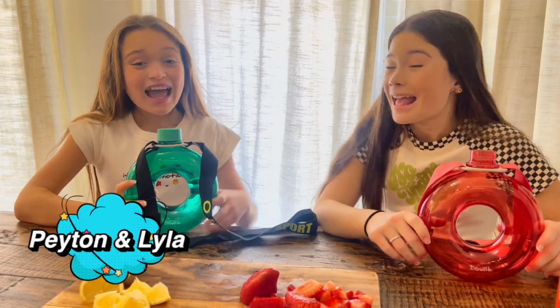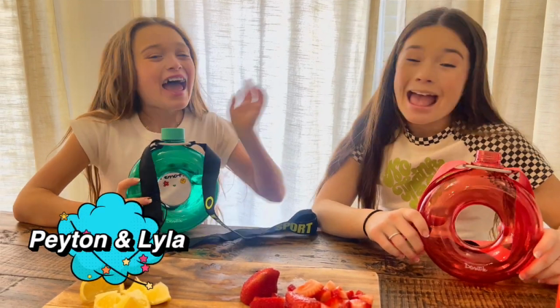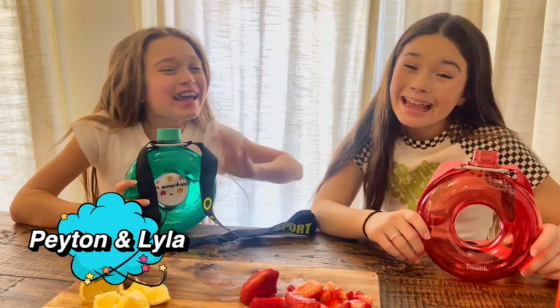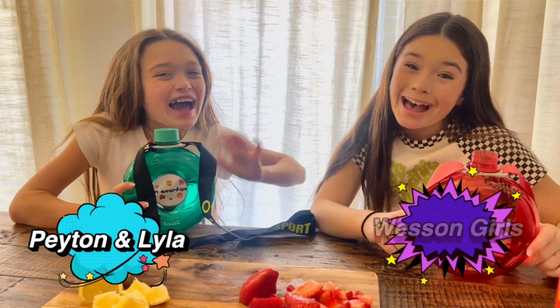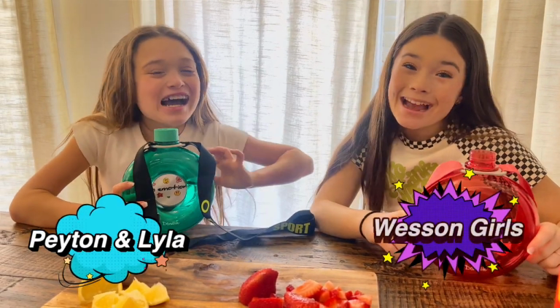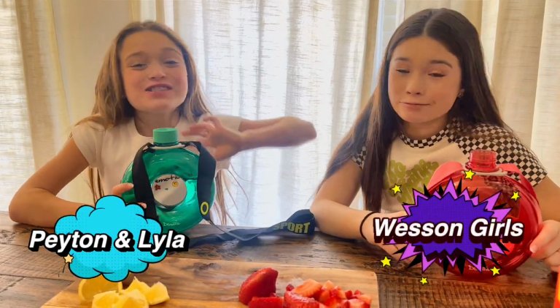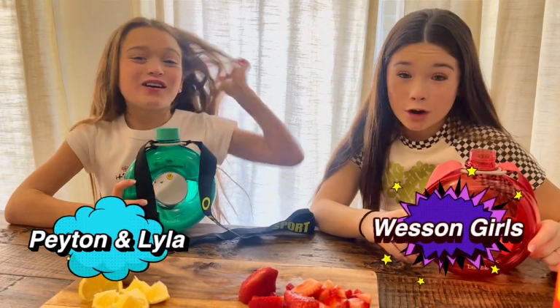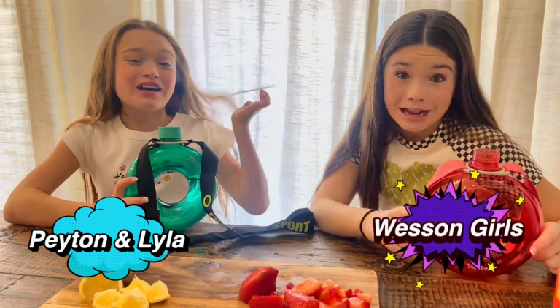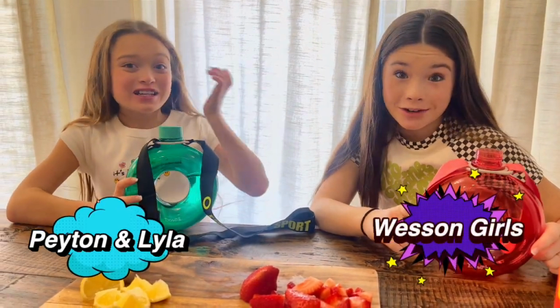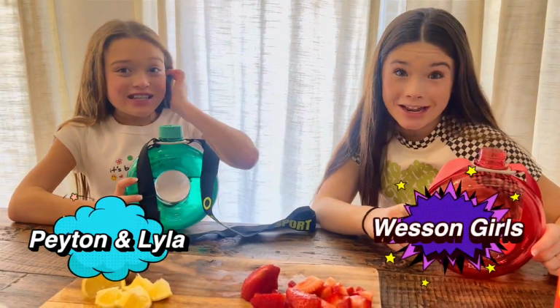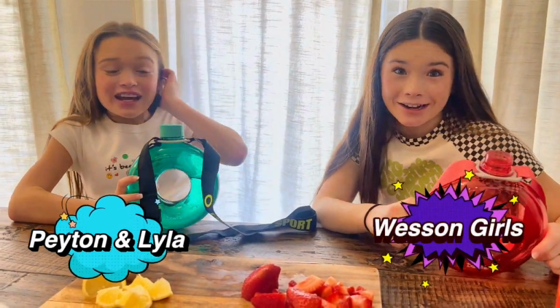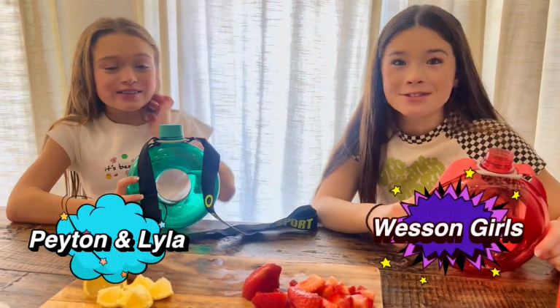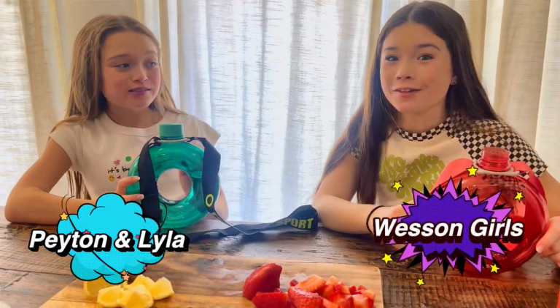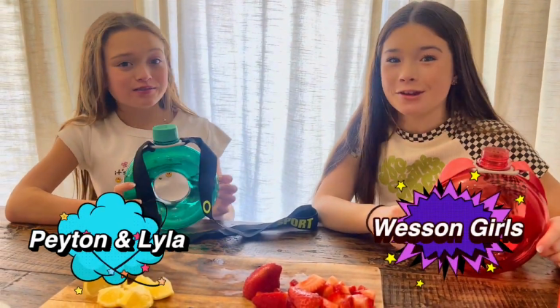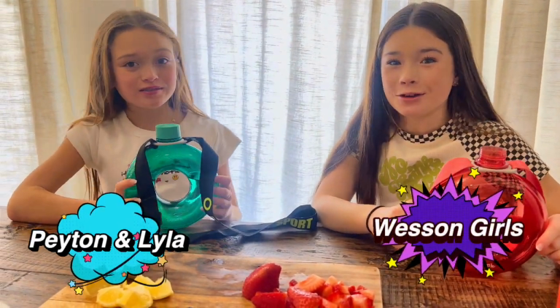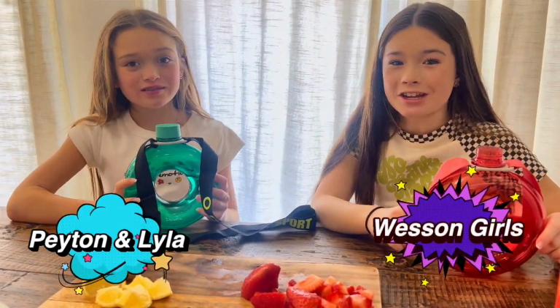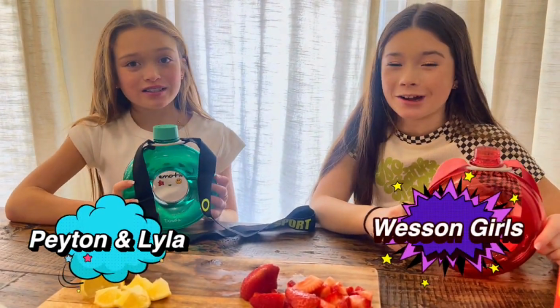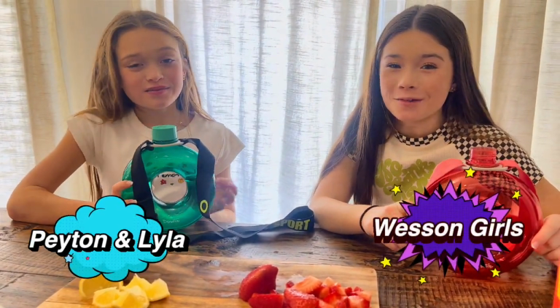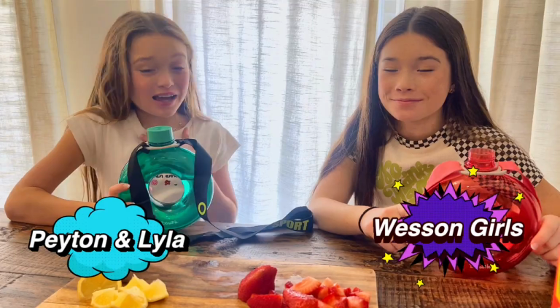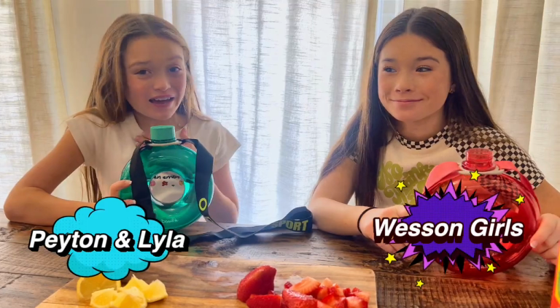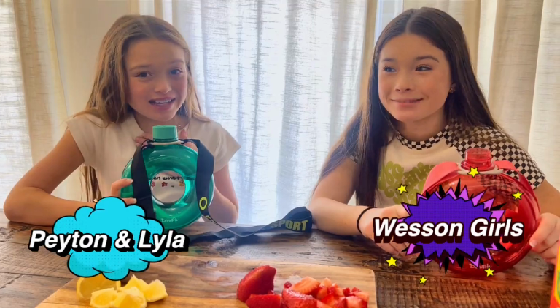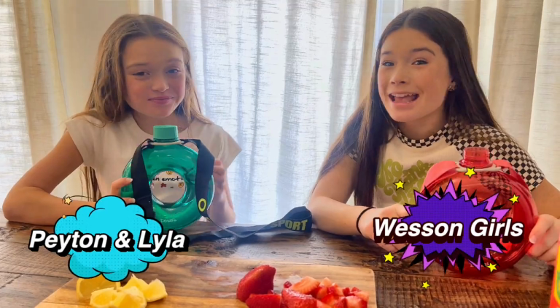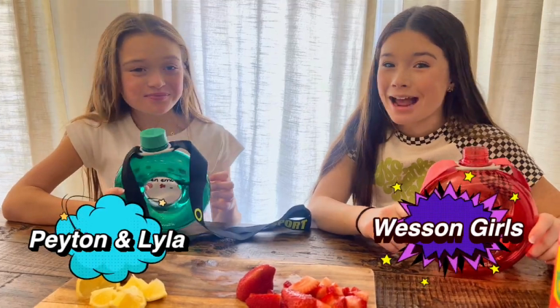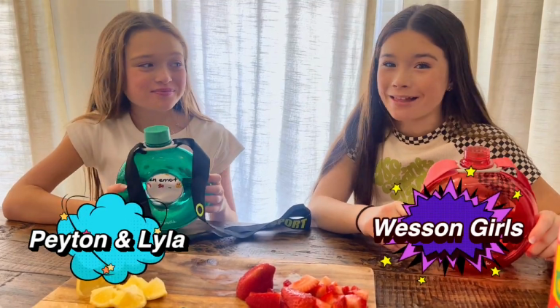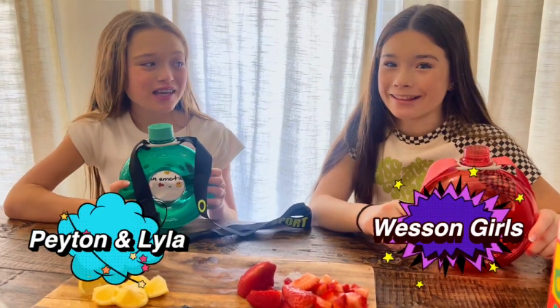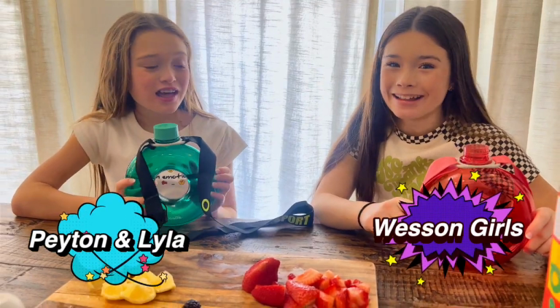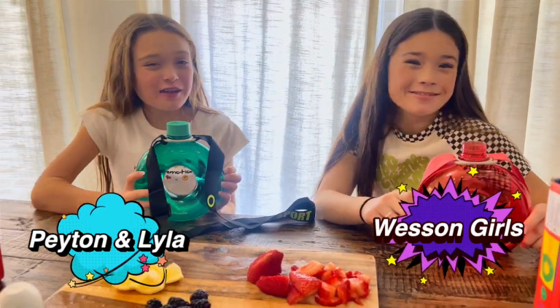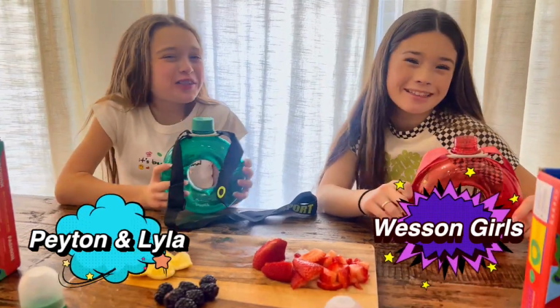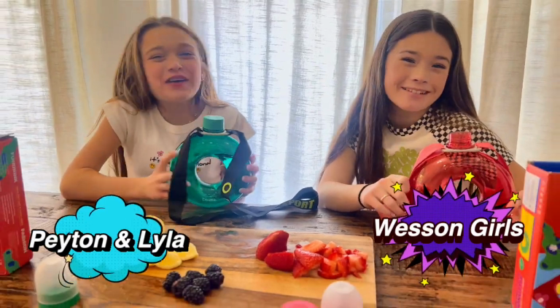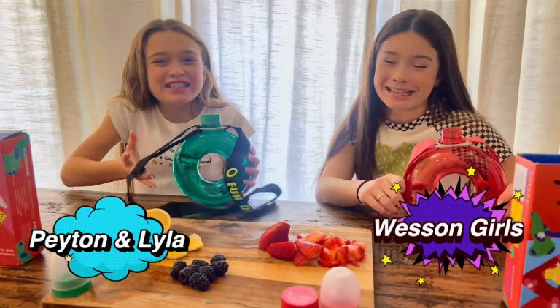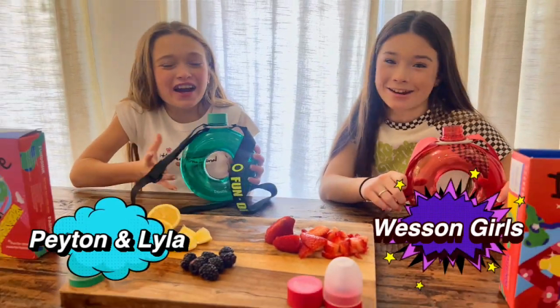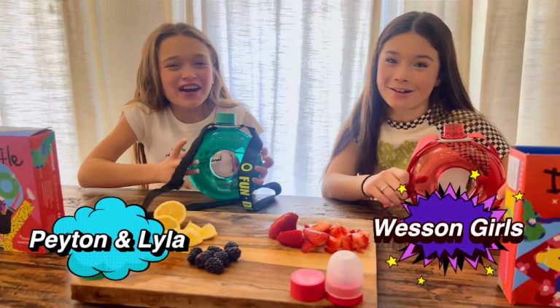Hey guys, welcome back to our channel! If you're new here, I'm Peyton and I'm Lila, and we're the Wesson Girls.